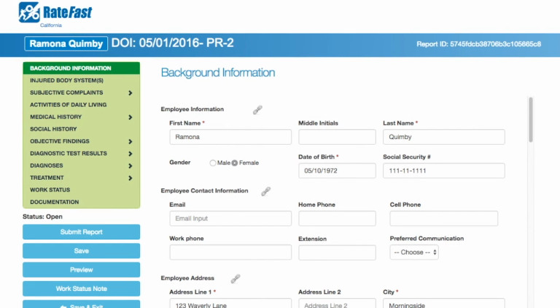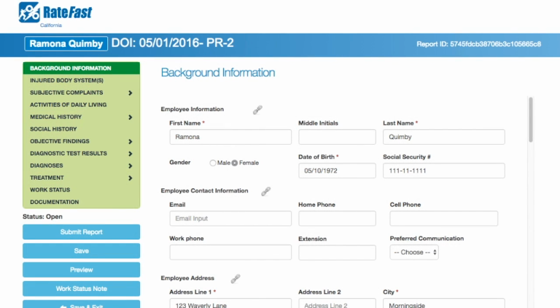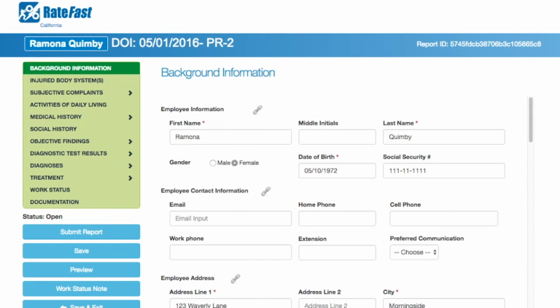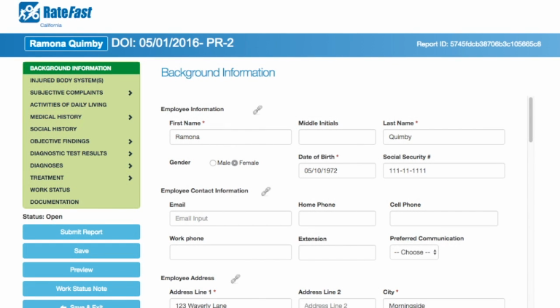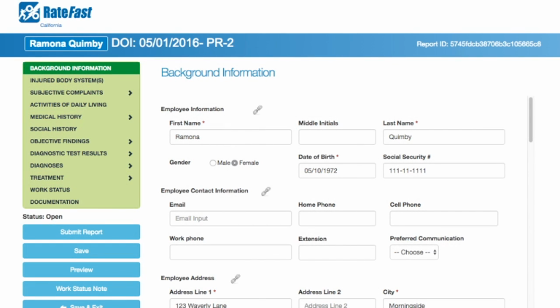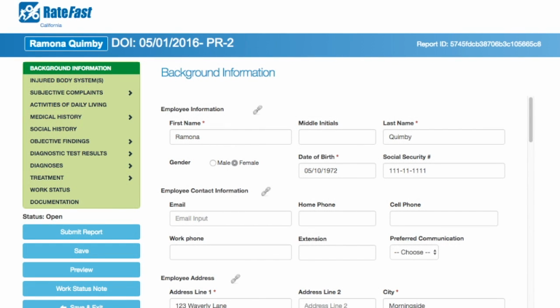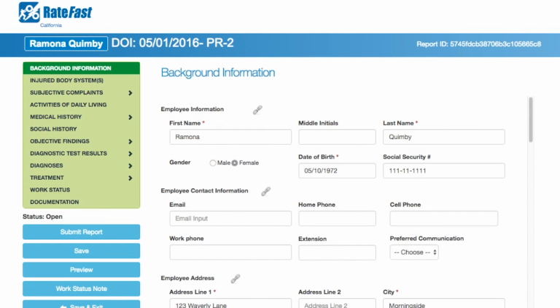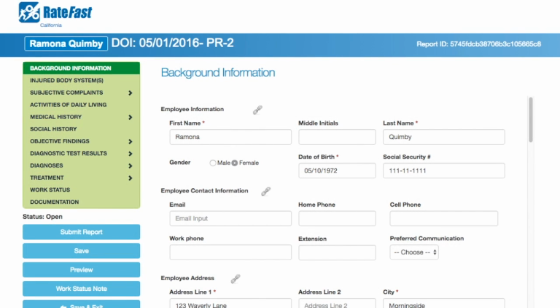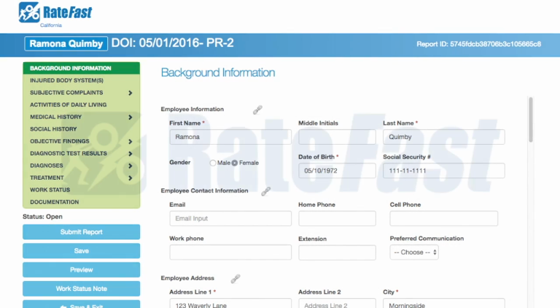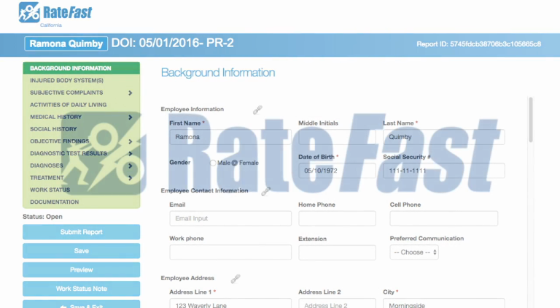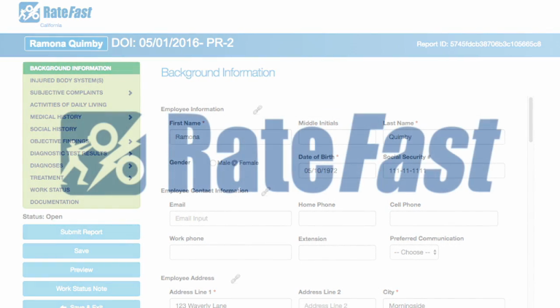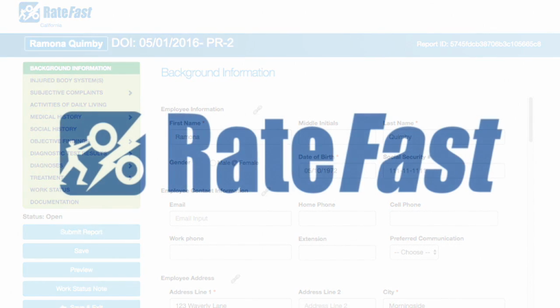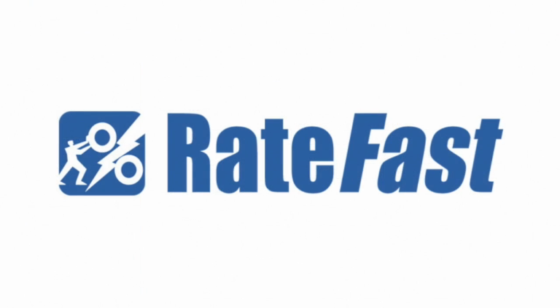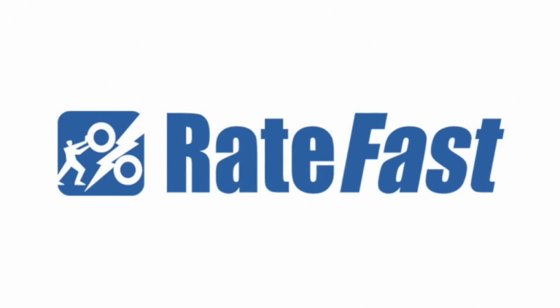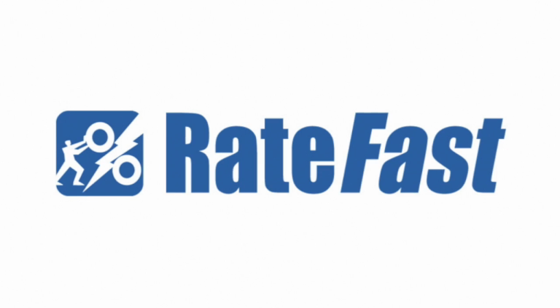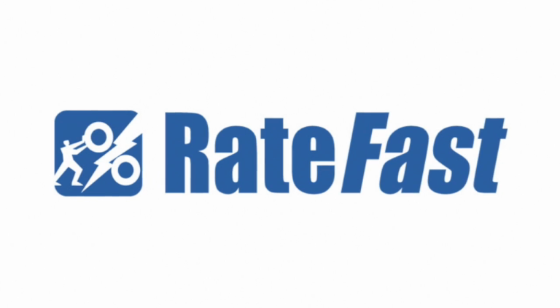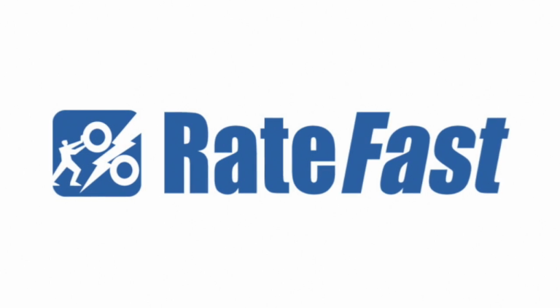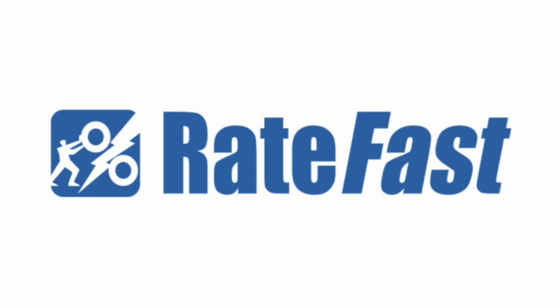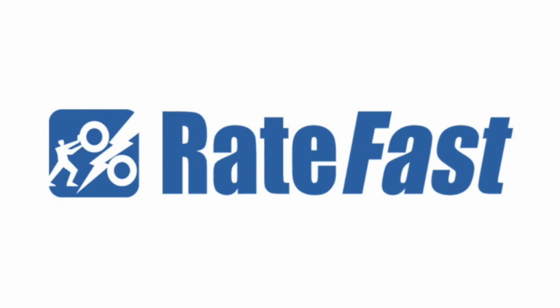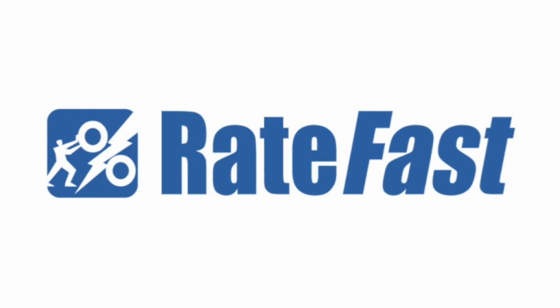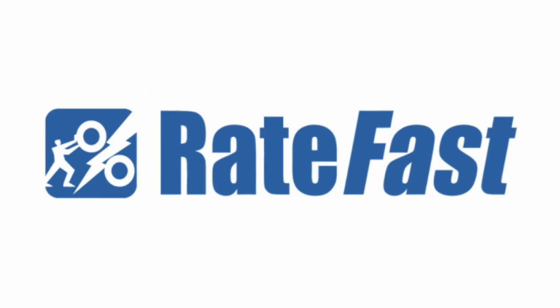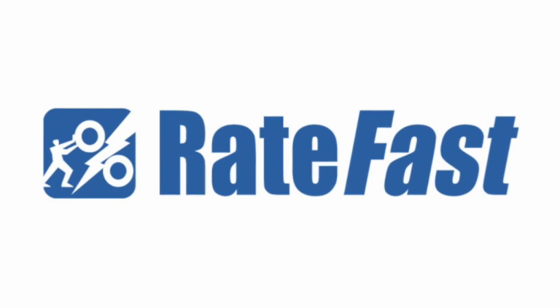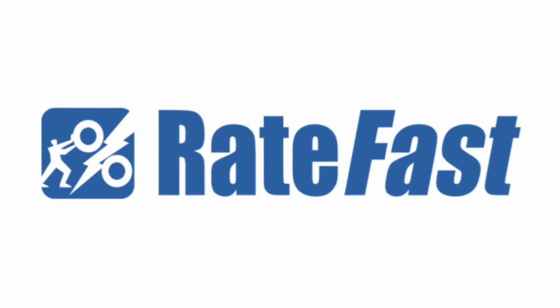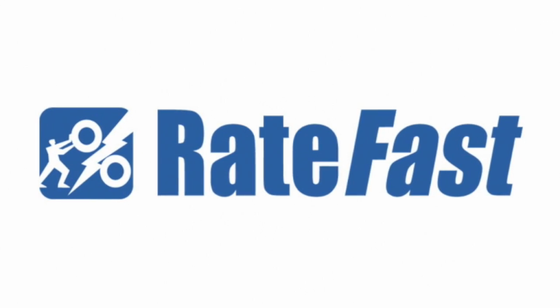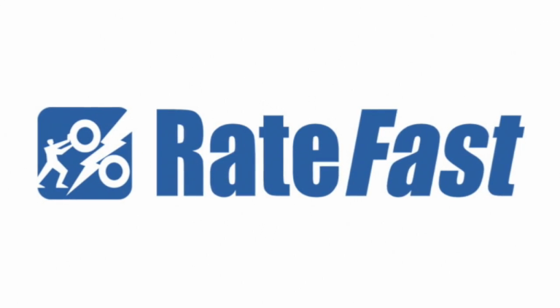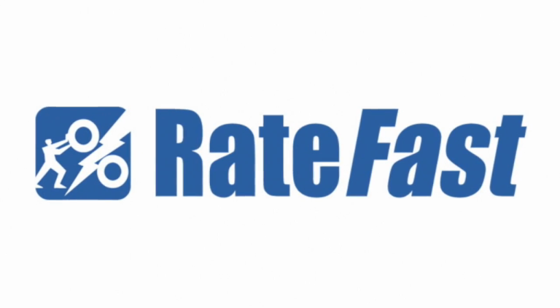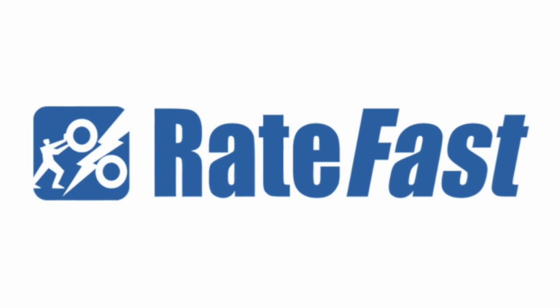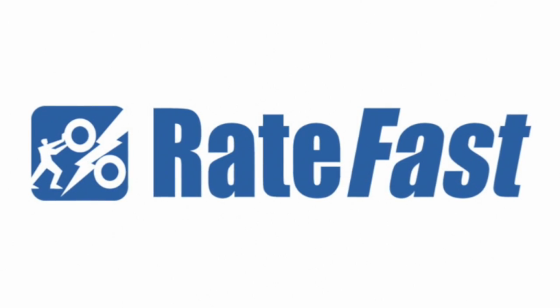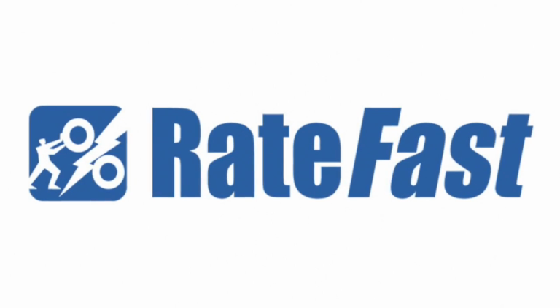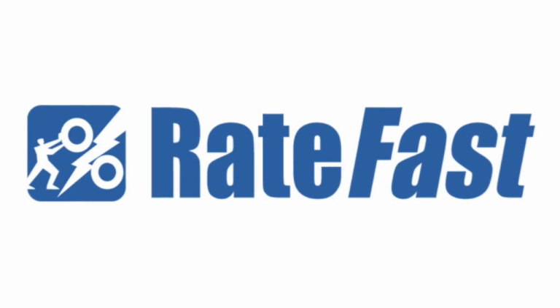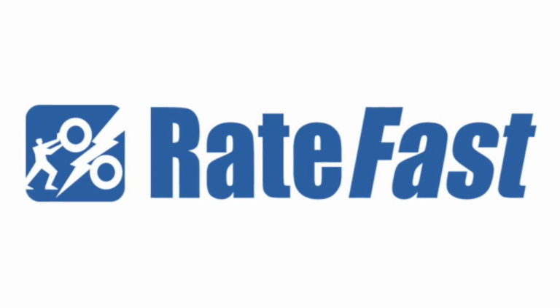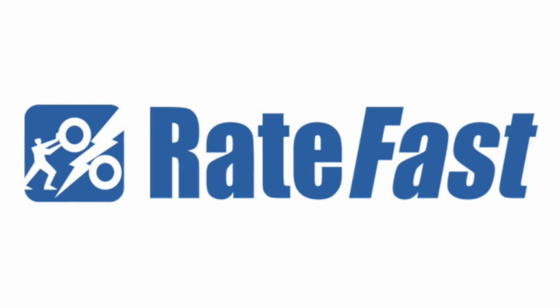Click on the link to start using California's most advanced work comp report writing tool, or contact us for a free demonstration. Click on the link to enter your location.